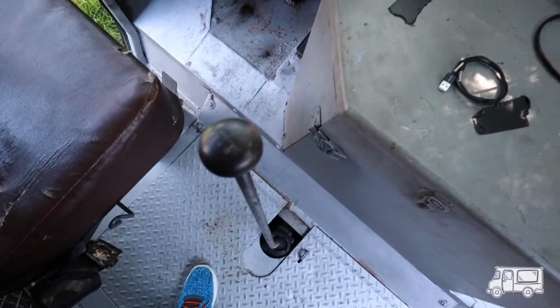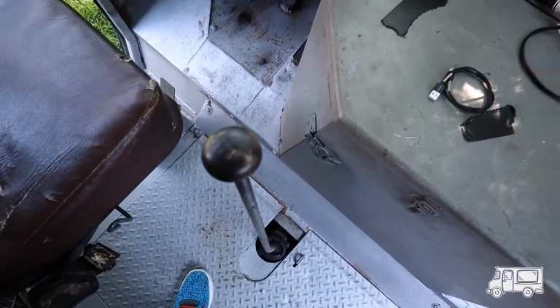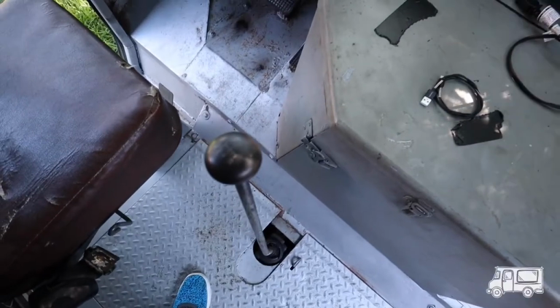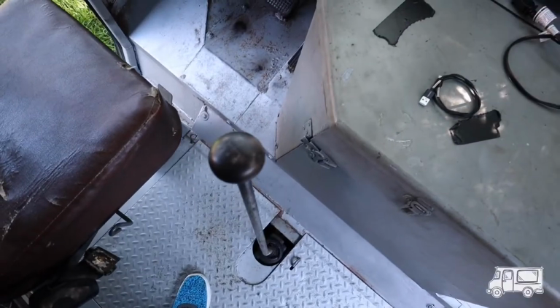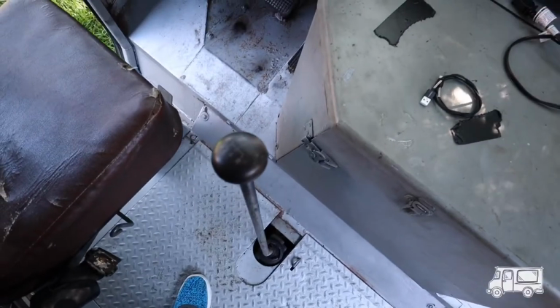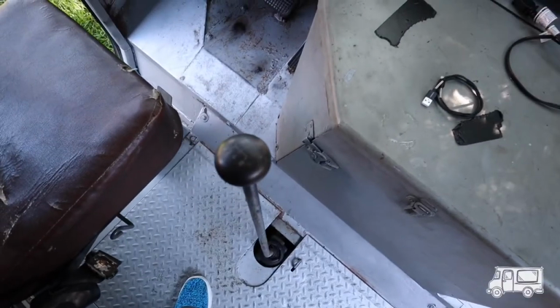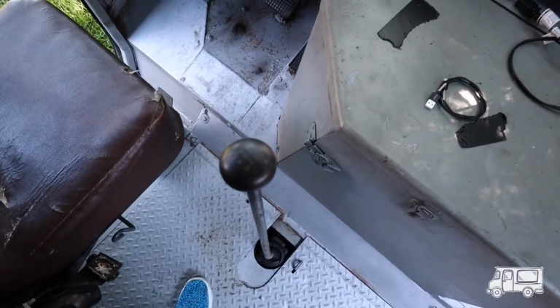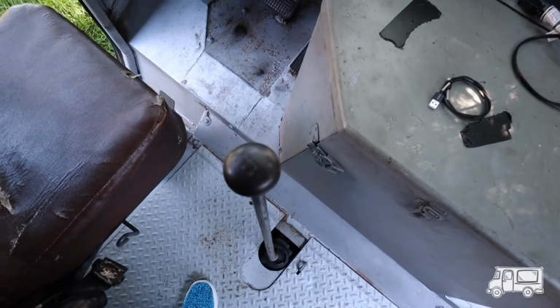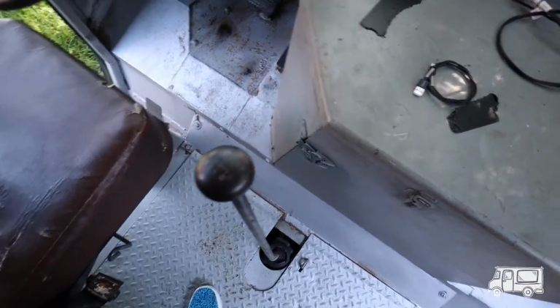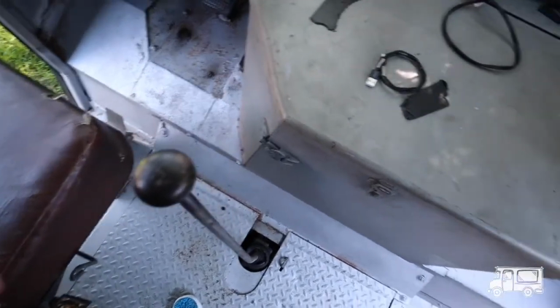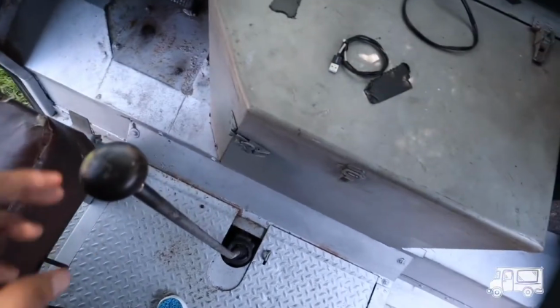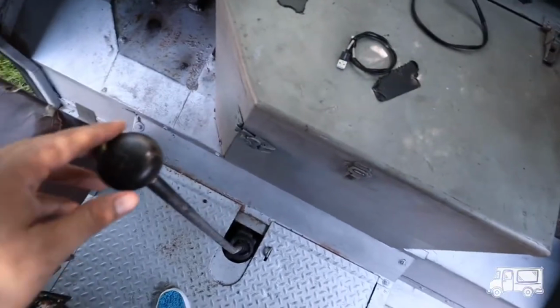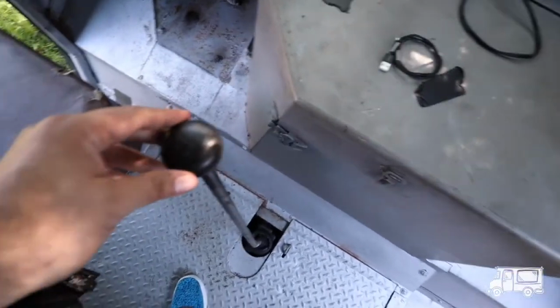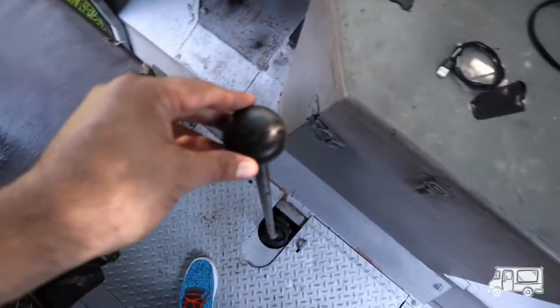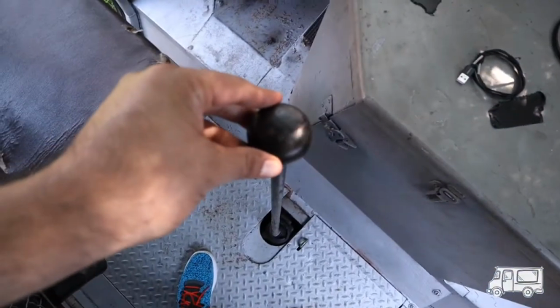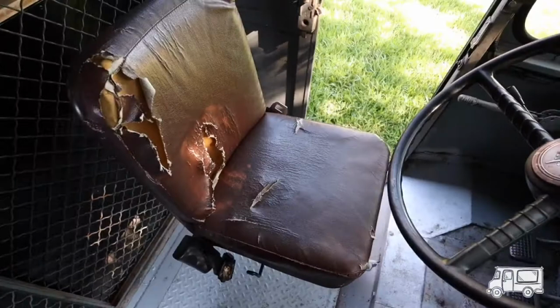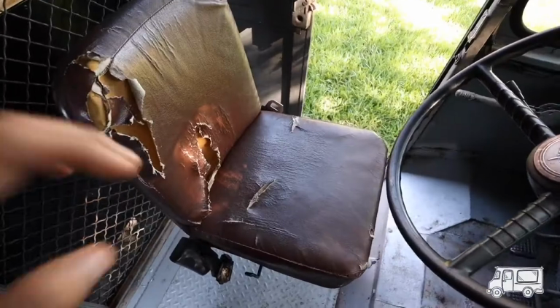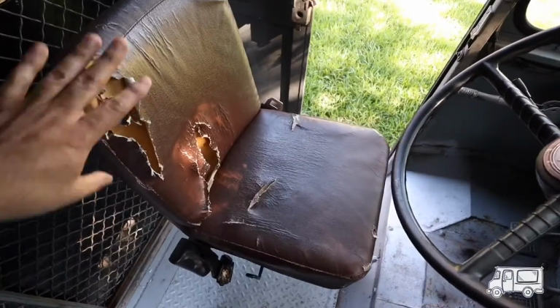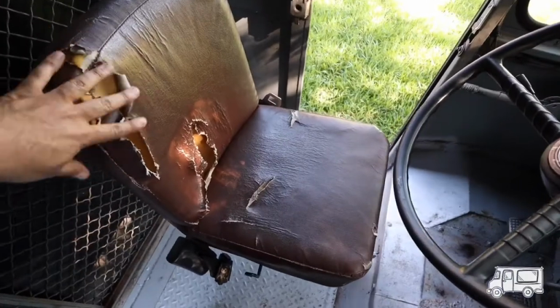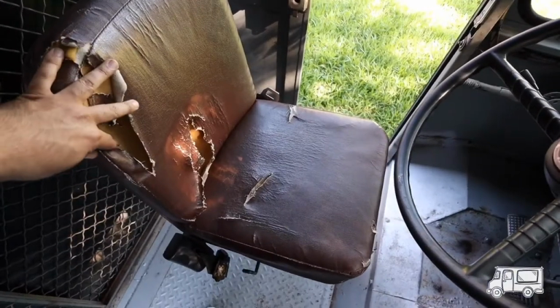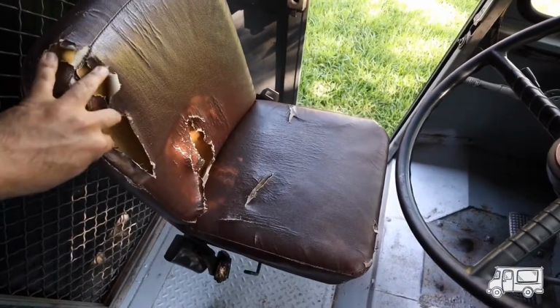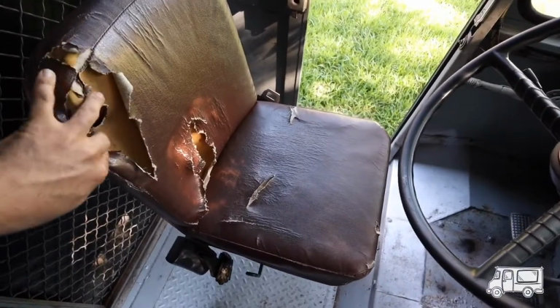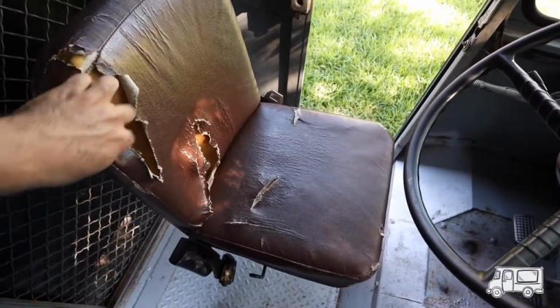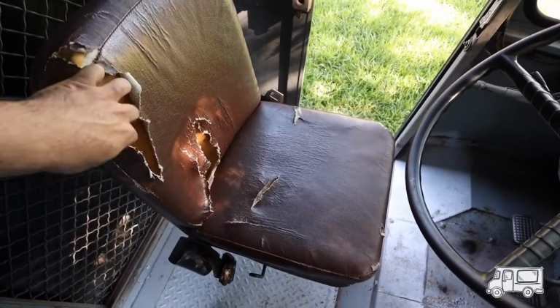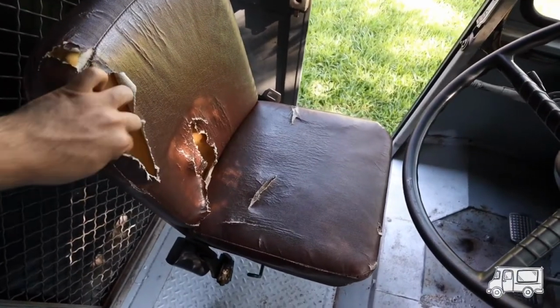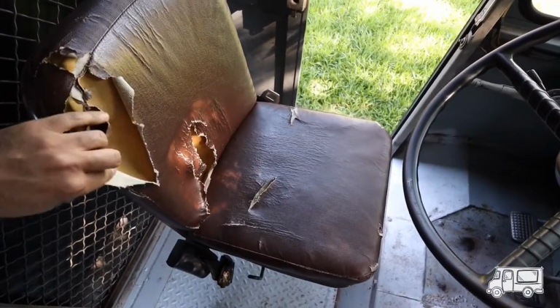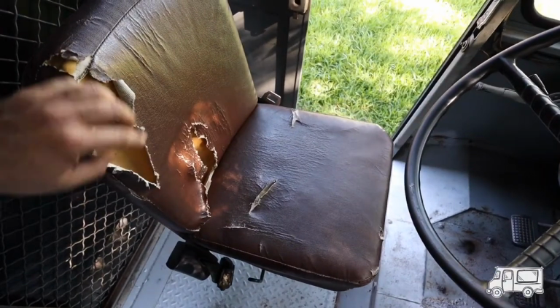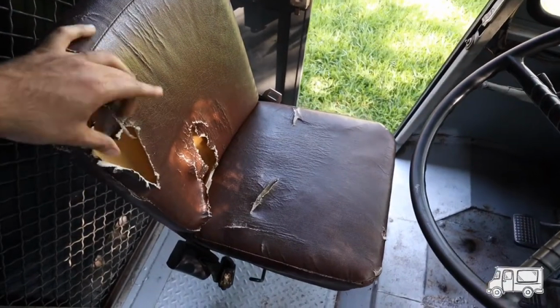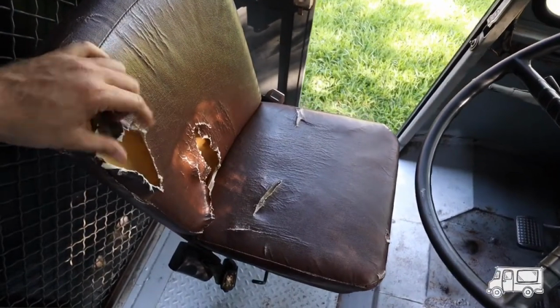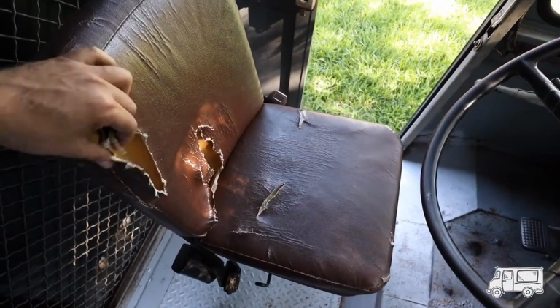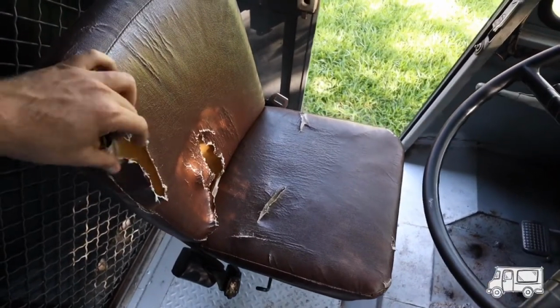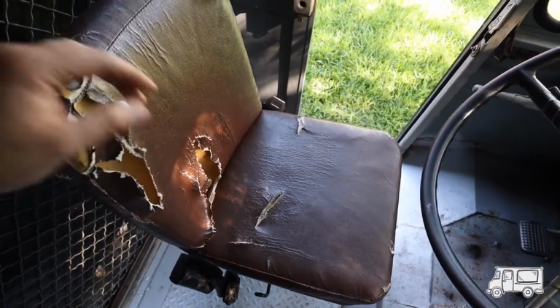Four speed — it is a four speed. Thought about redoing the seat but I actually kind of like it beat up.